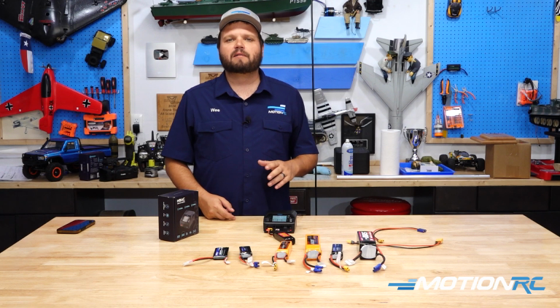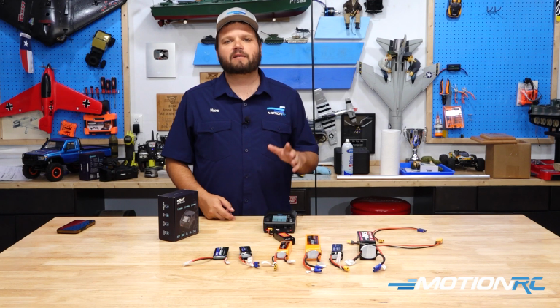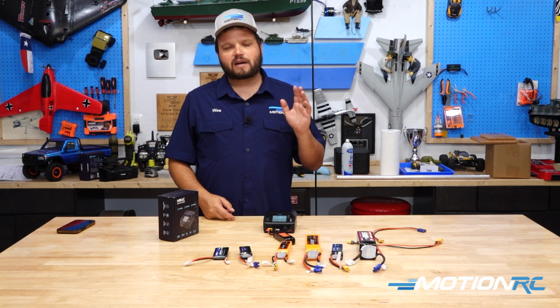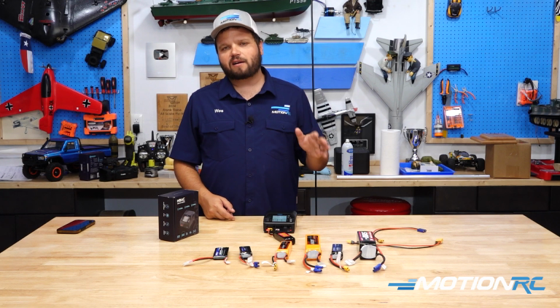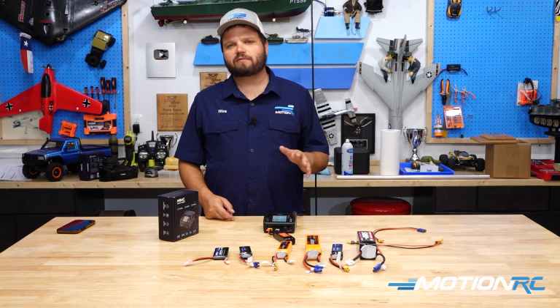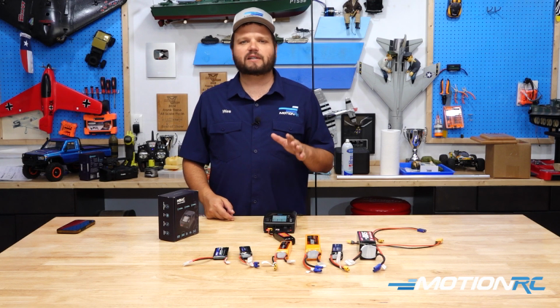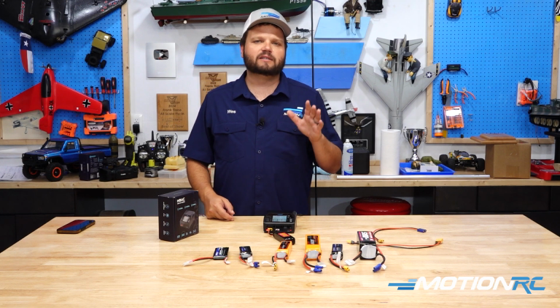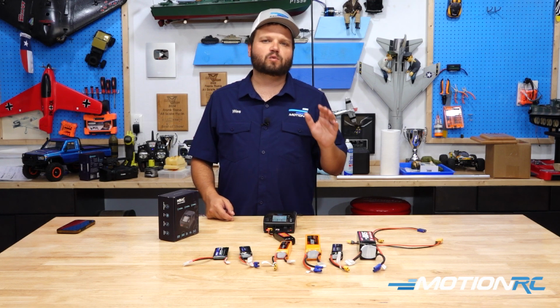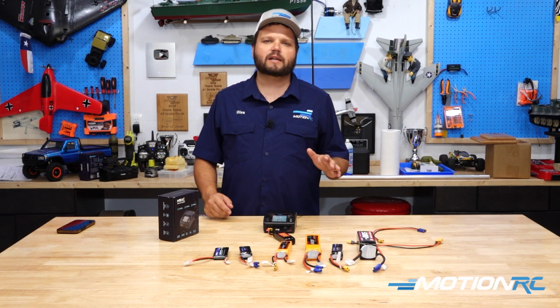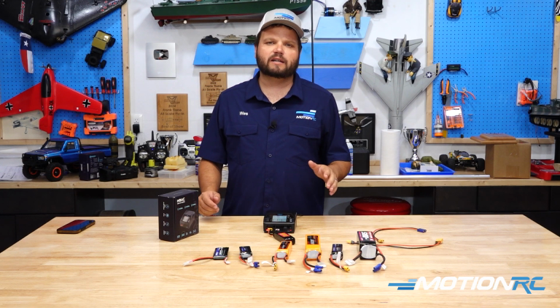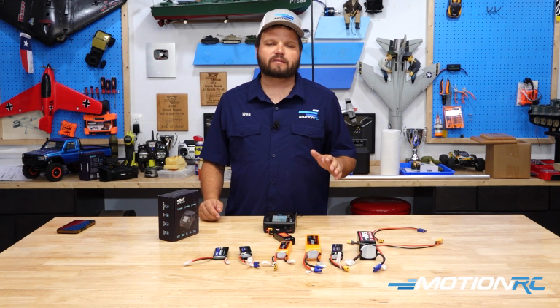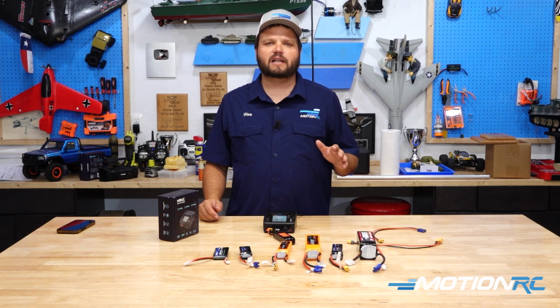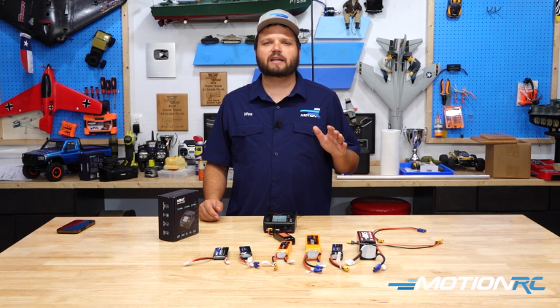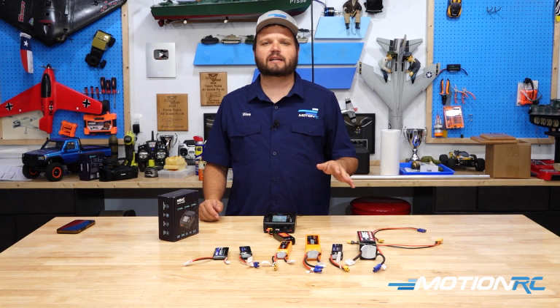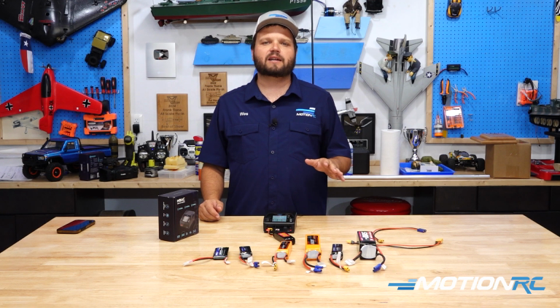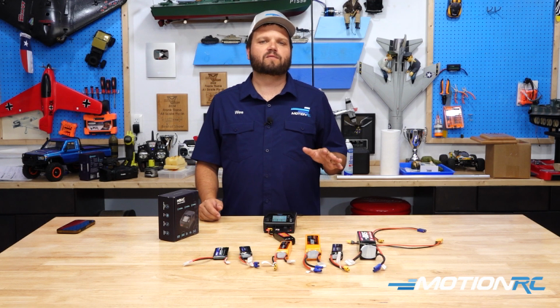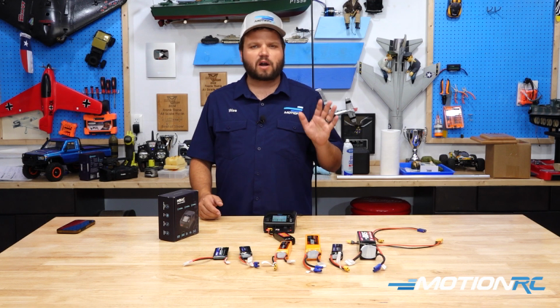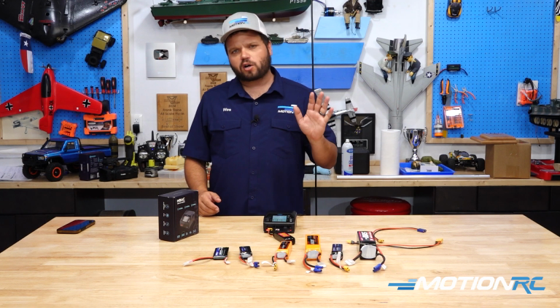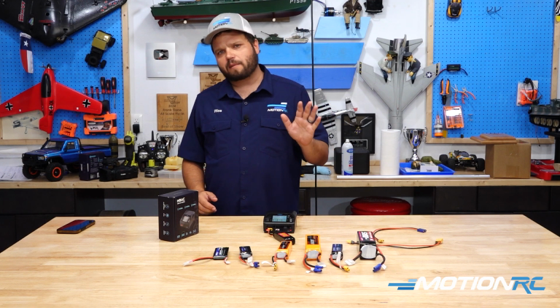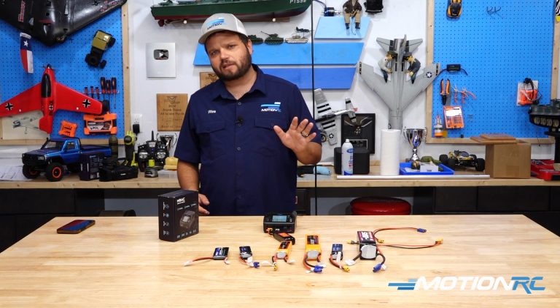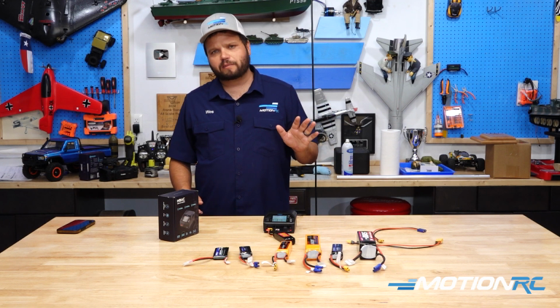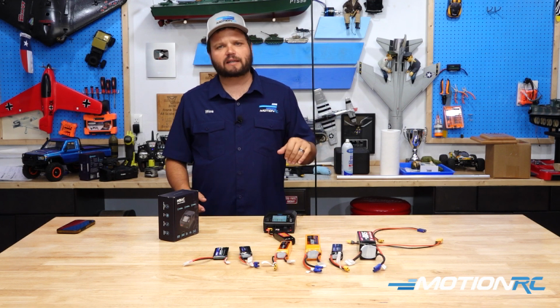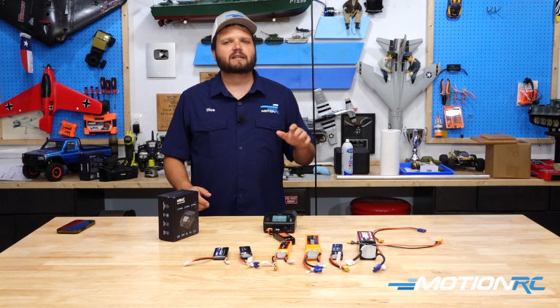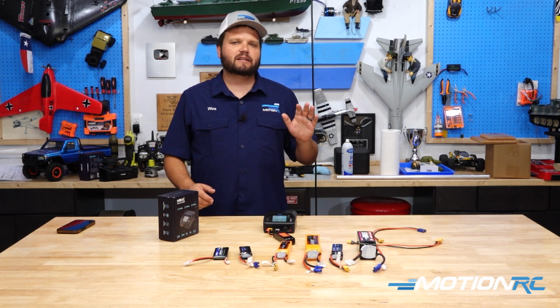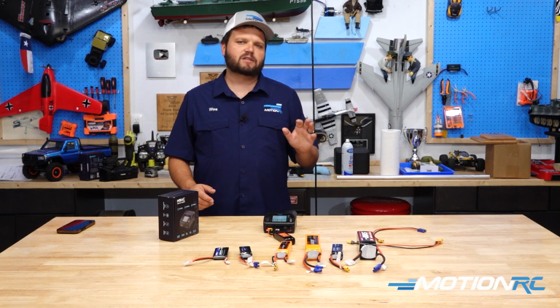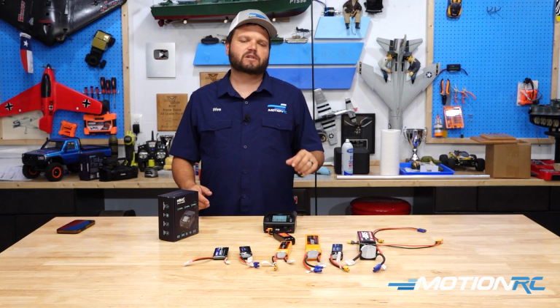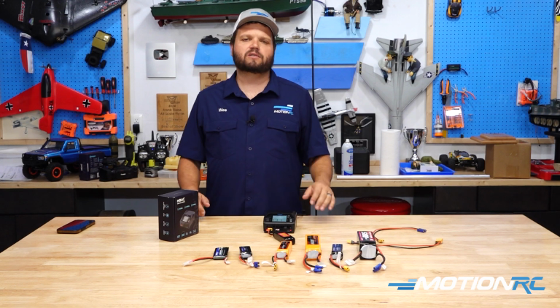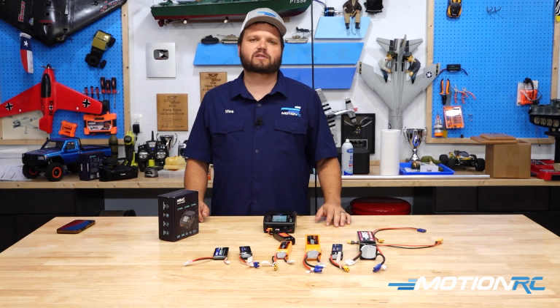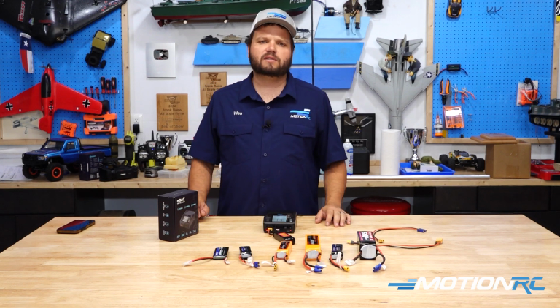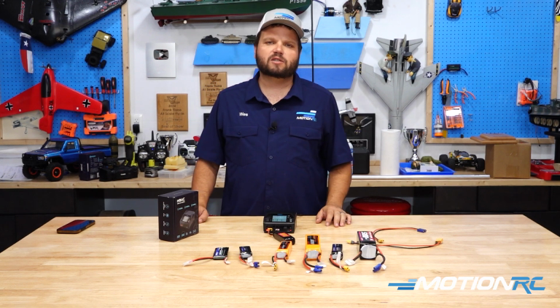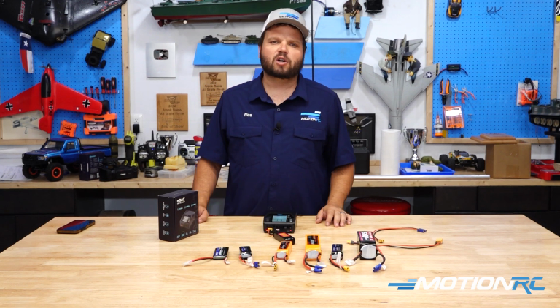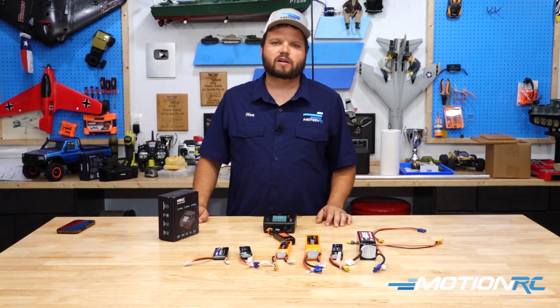But if you're out at the field and you want to get another flight in and hurry up a little bit, that's when you can do a 2C charge.